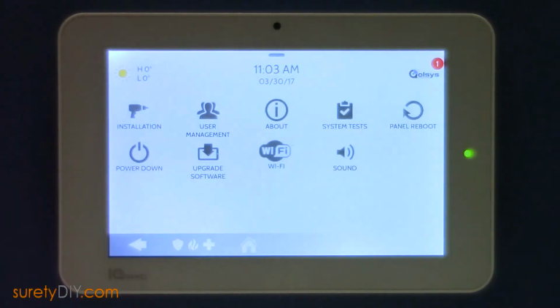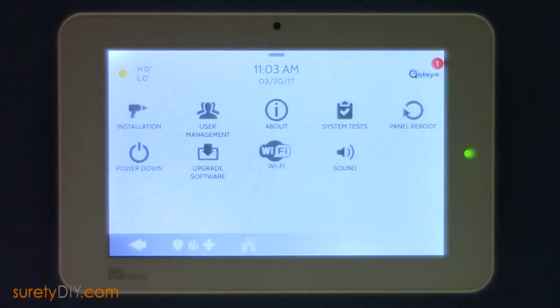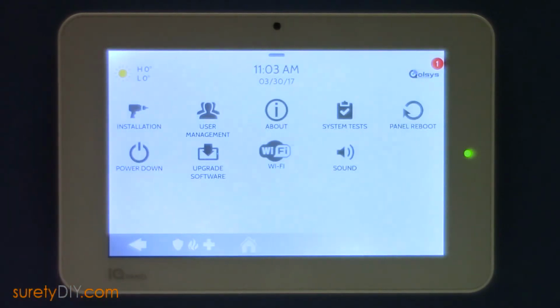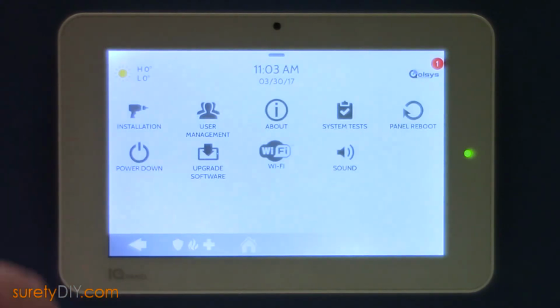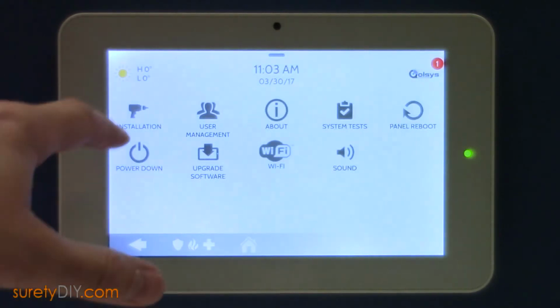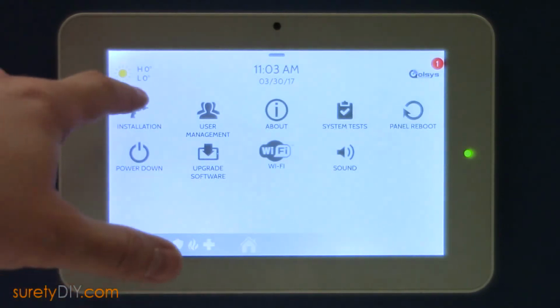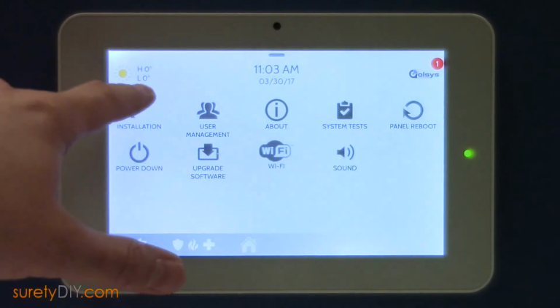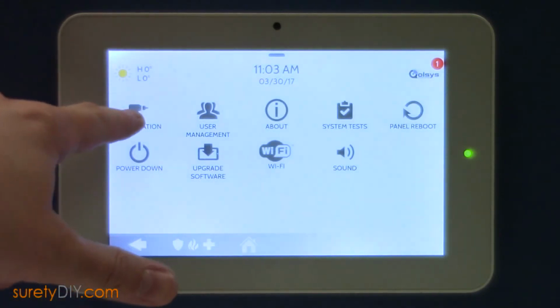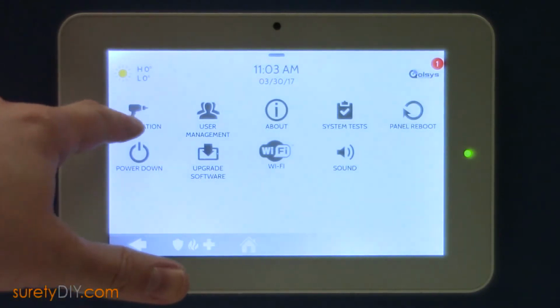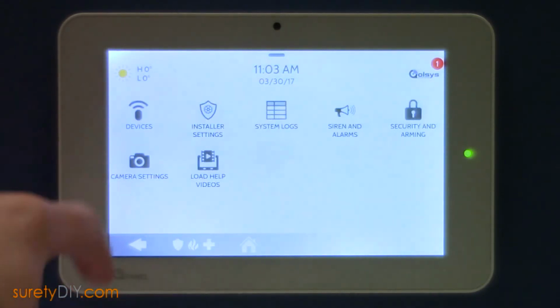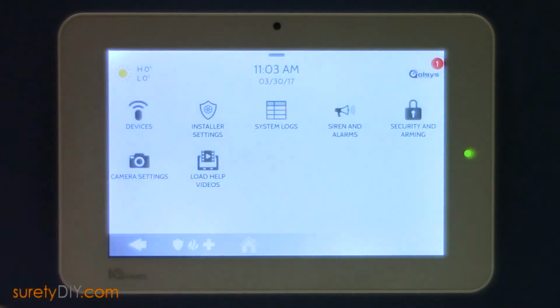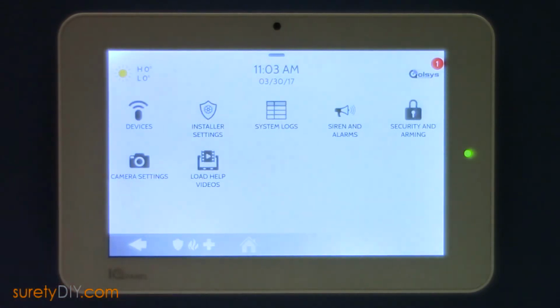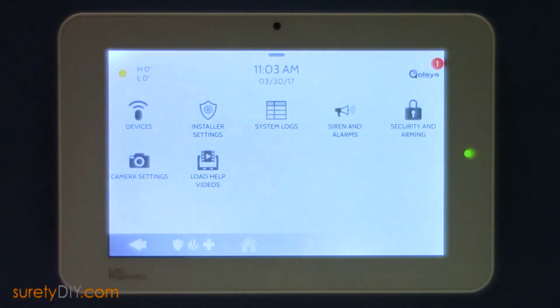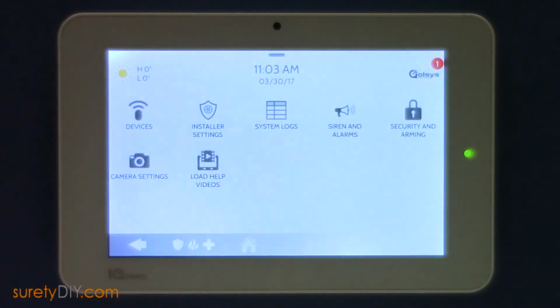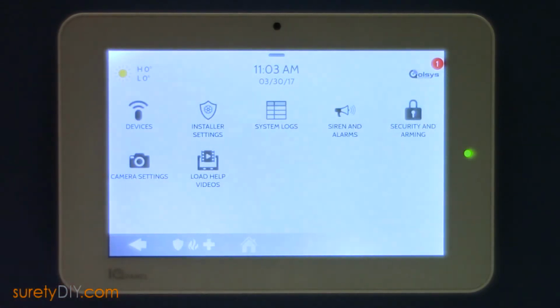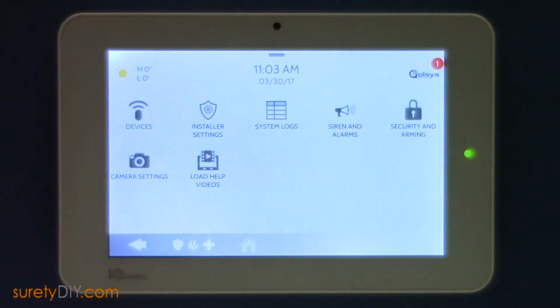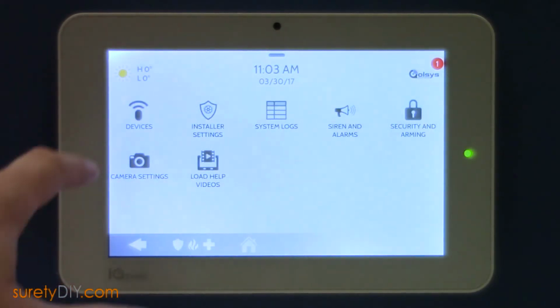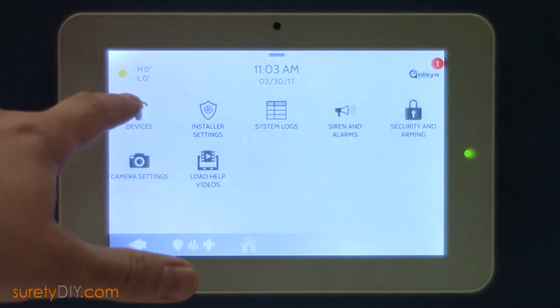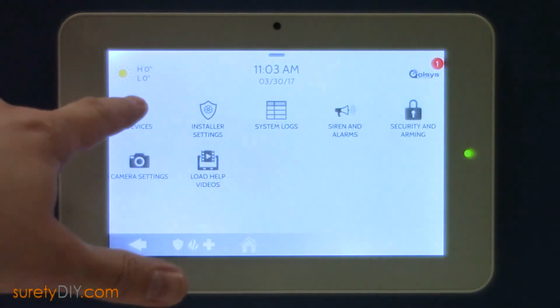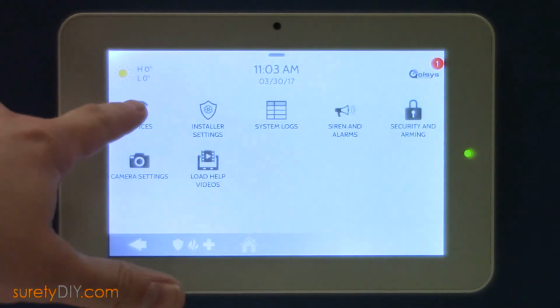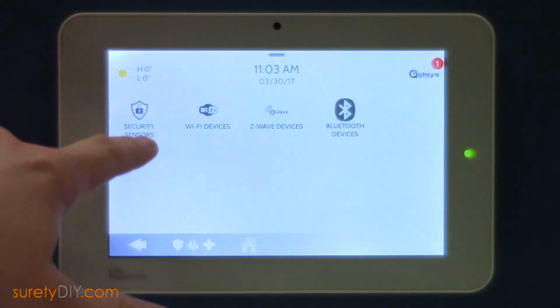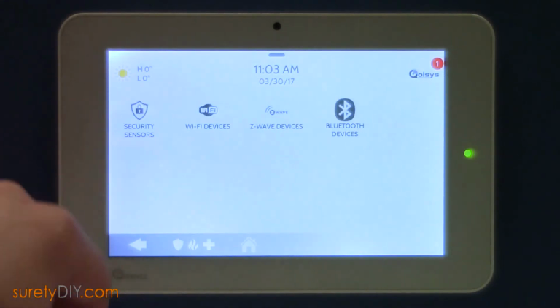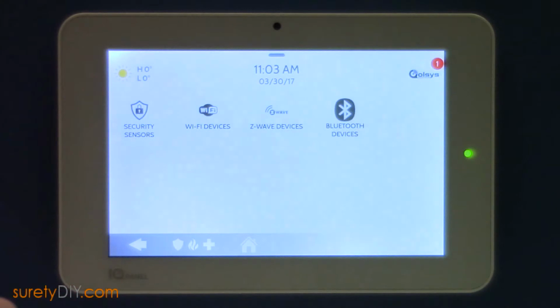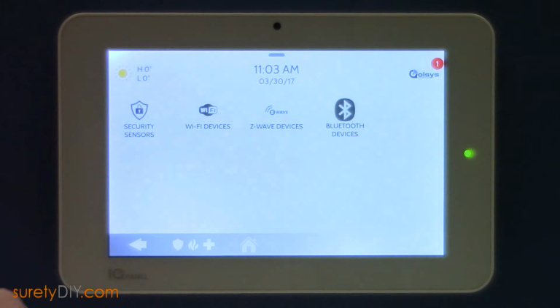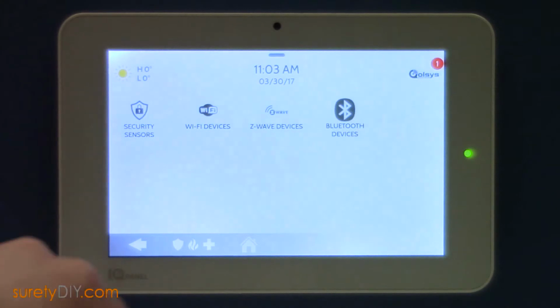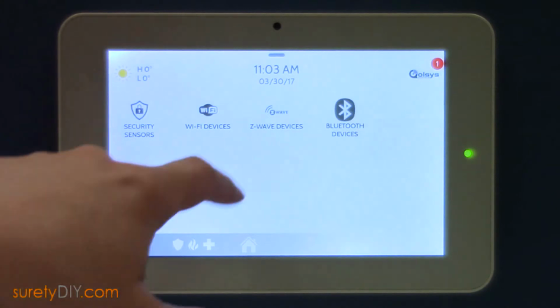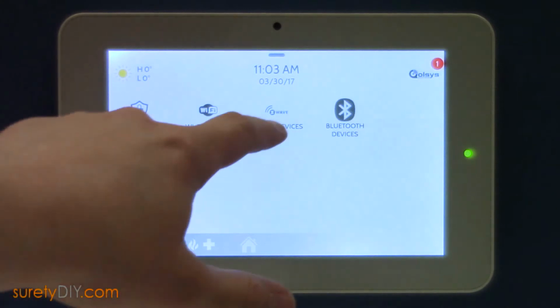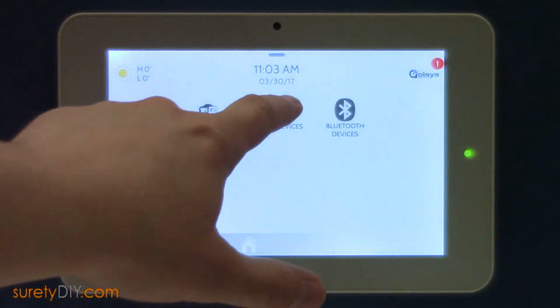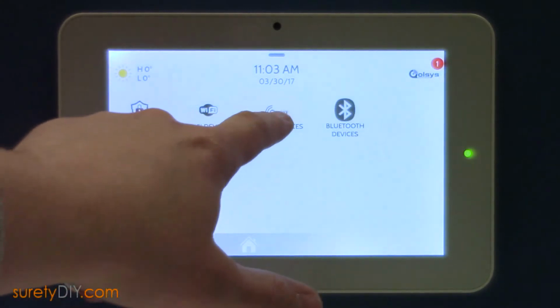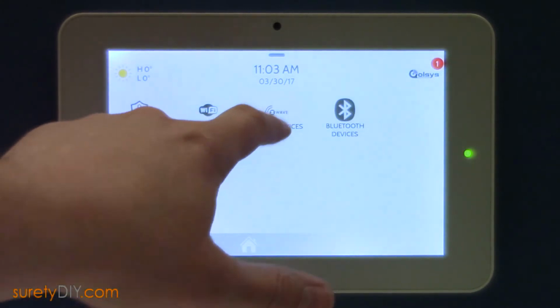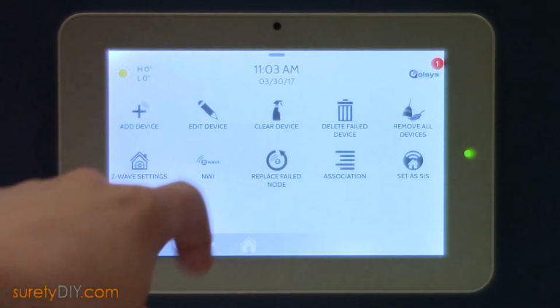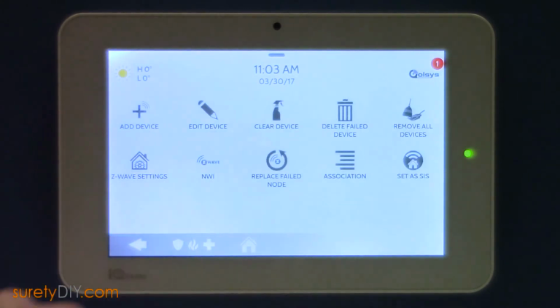Now press Installation, then Devices, and finally Z-Wave Devices.